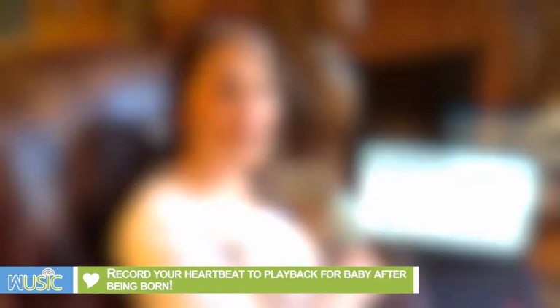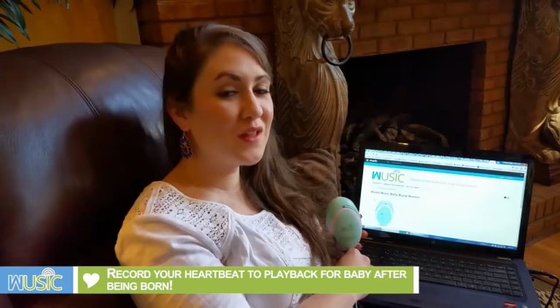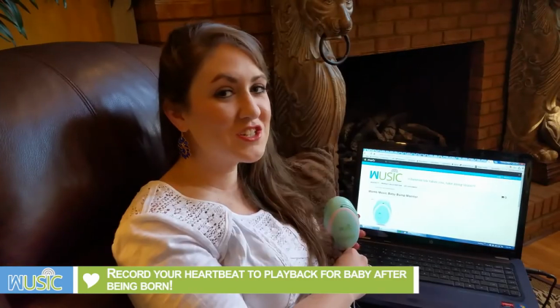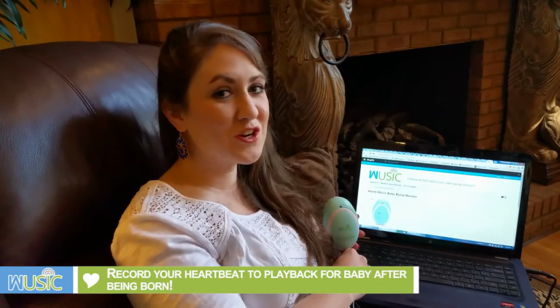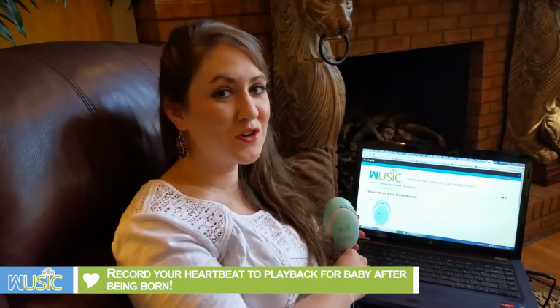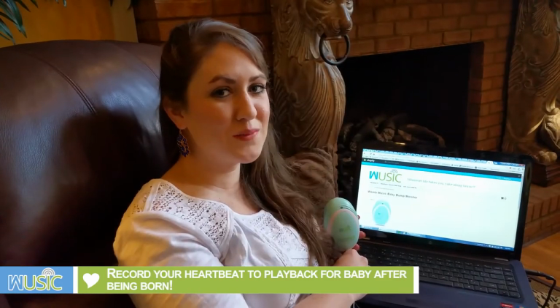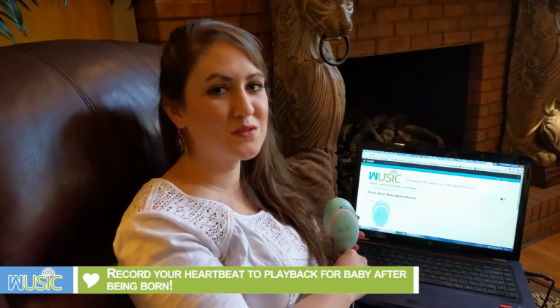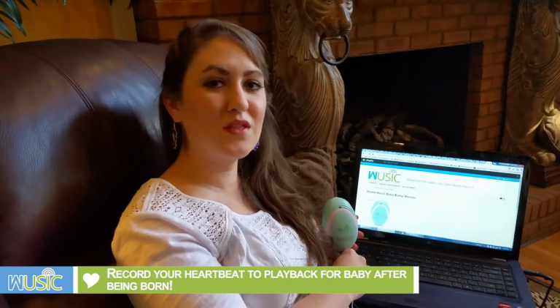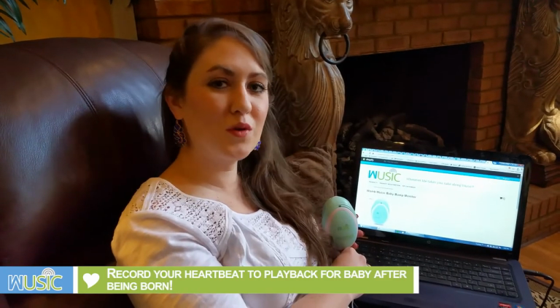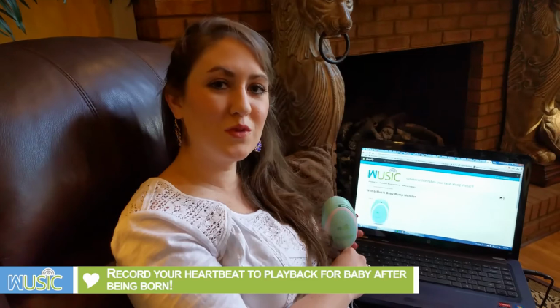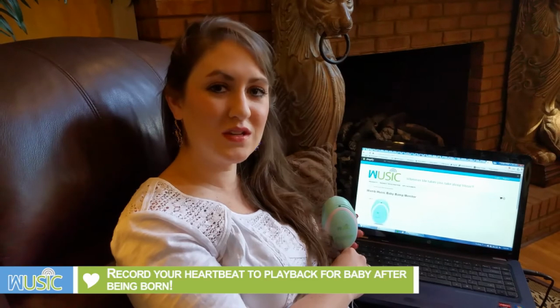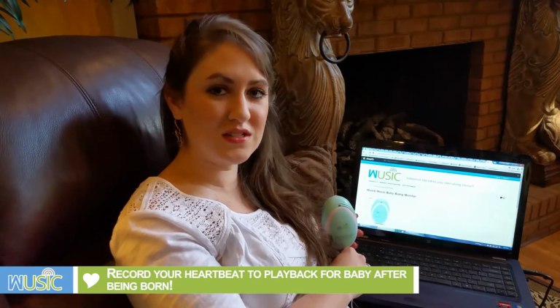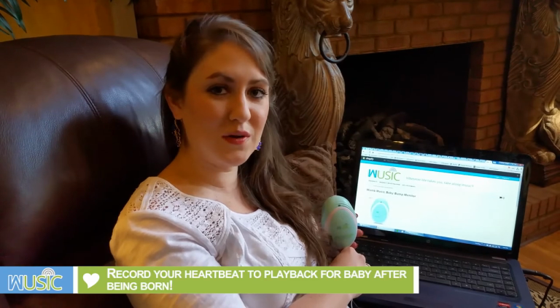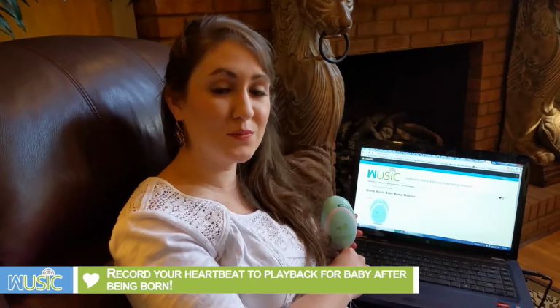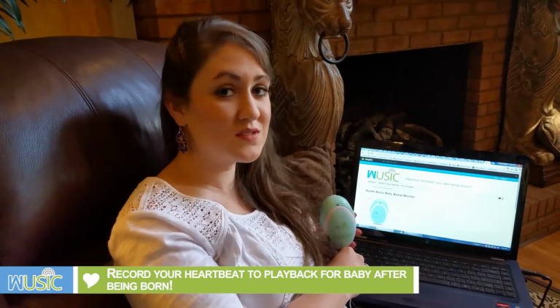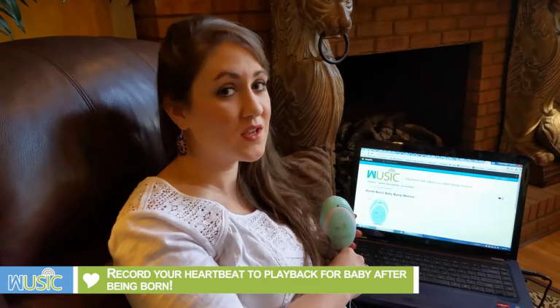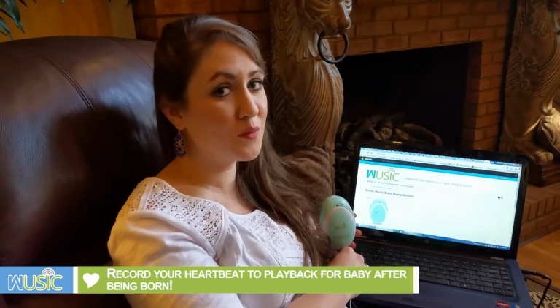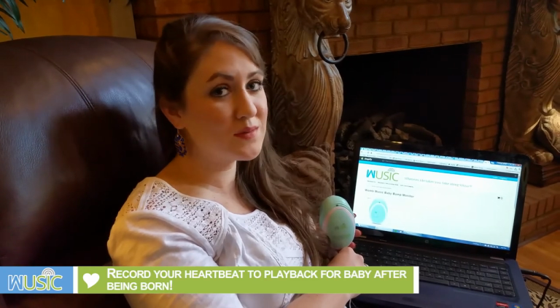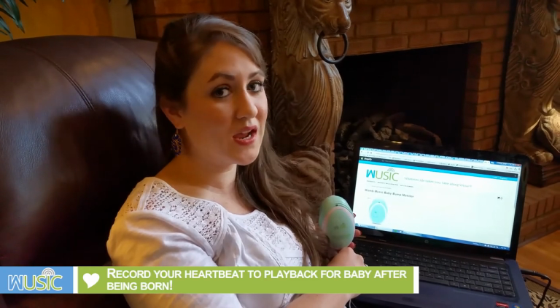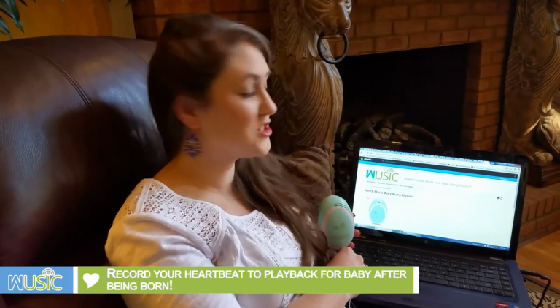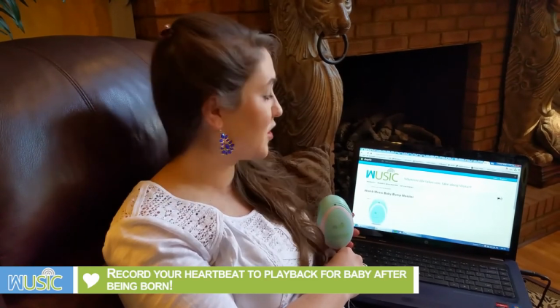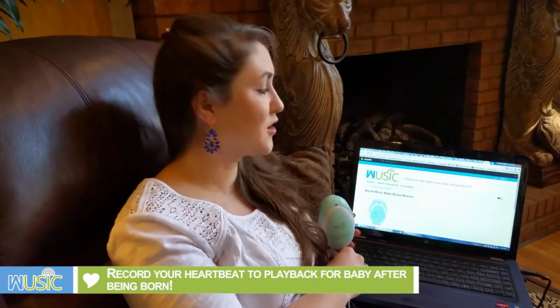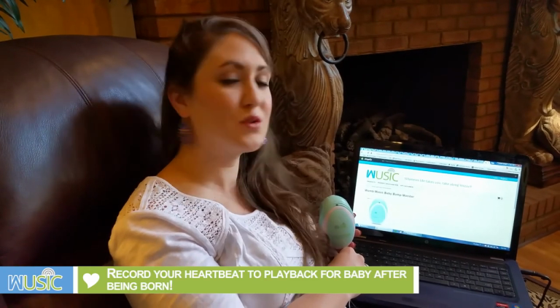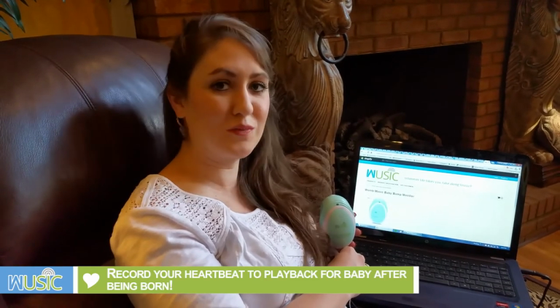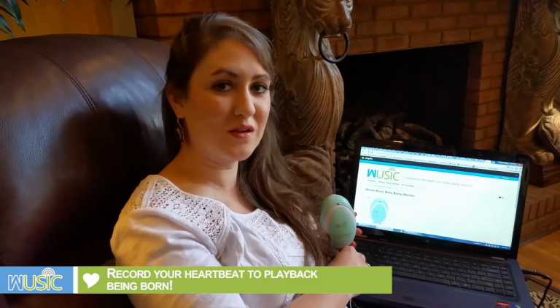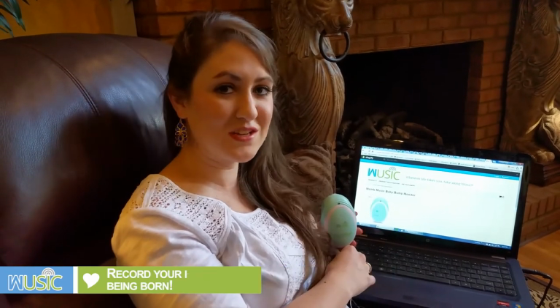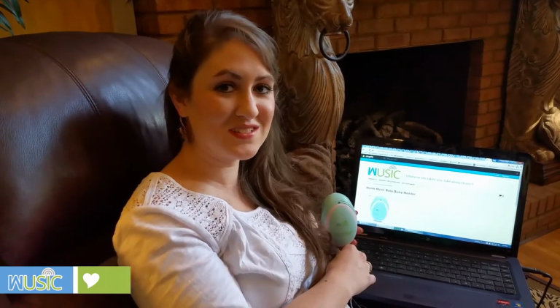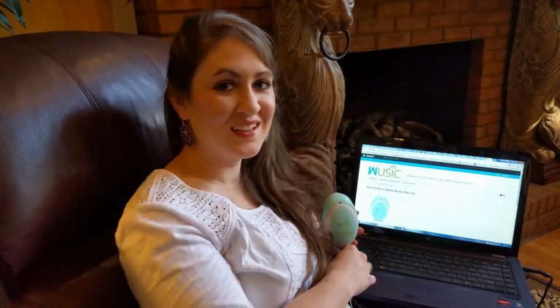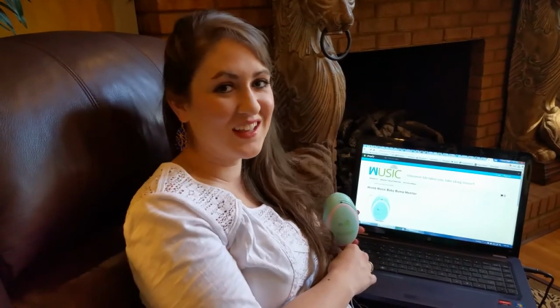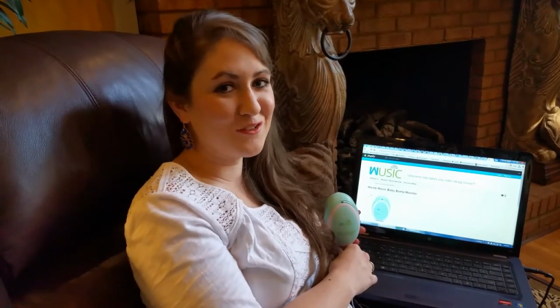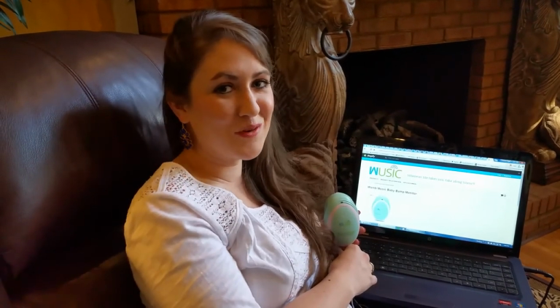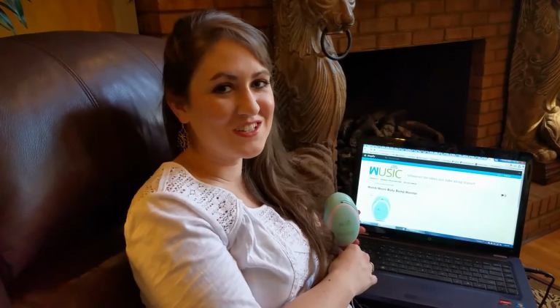If you'd like to share your experience with other Wim Music customers, please visit our website and share on our social media pages. Thank you for watching!